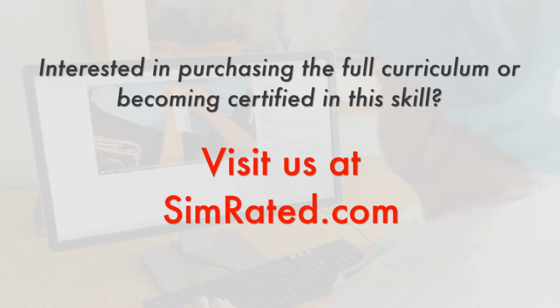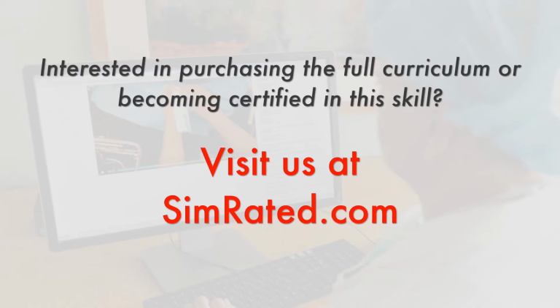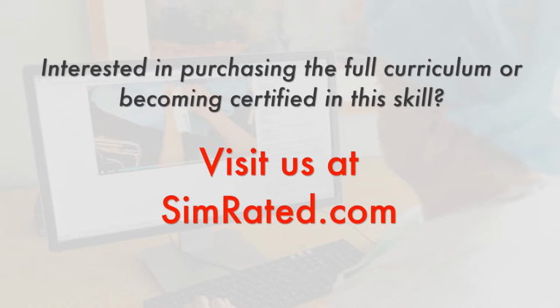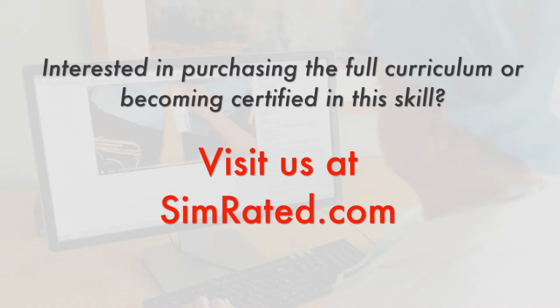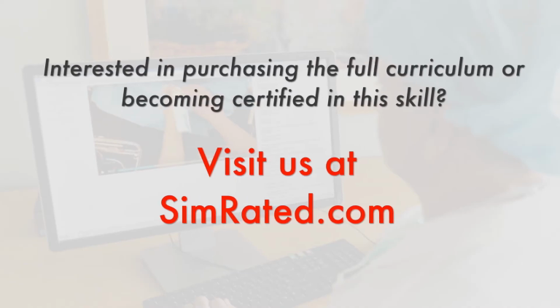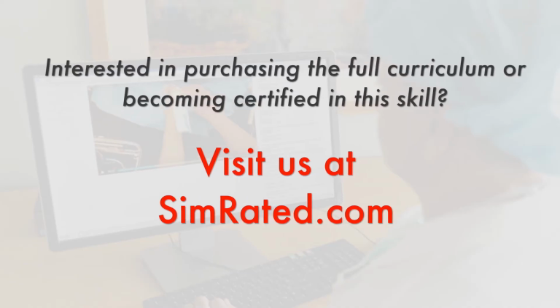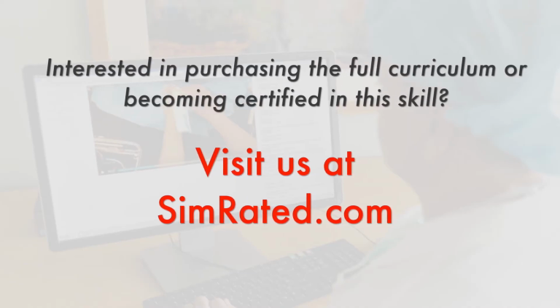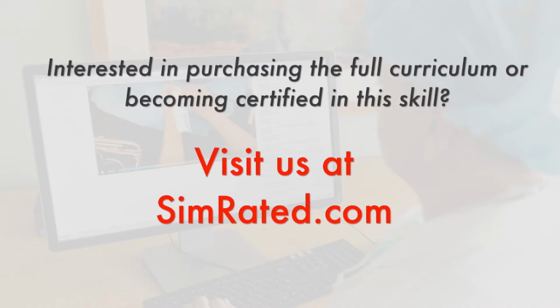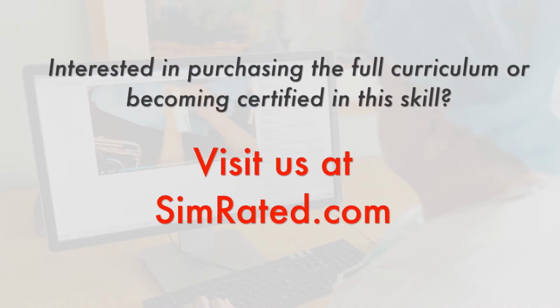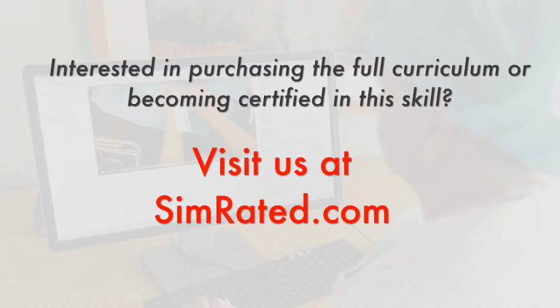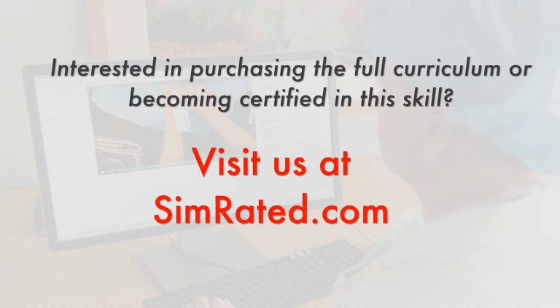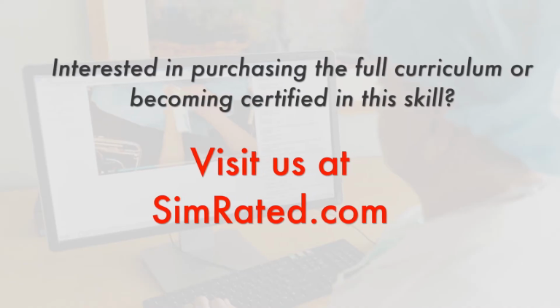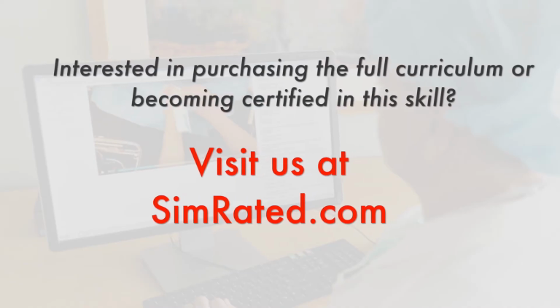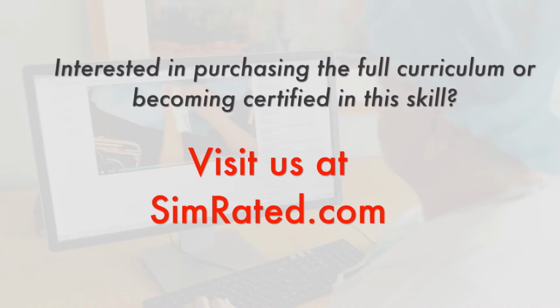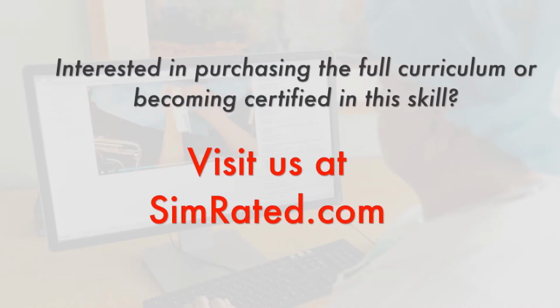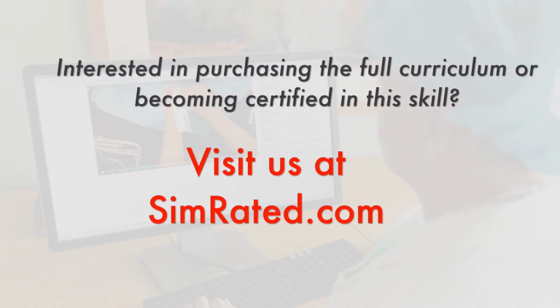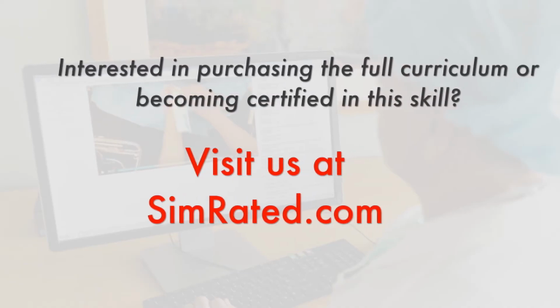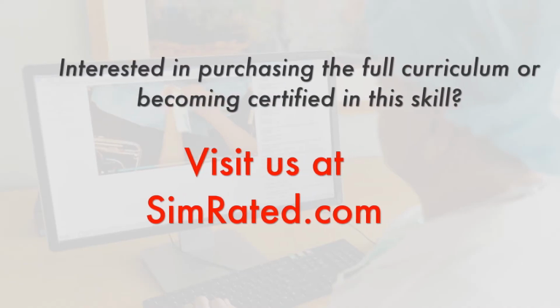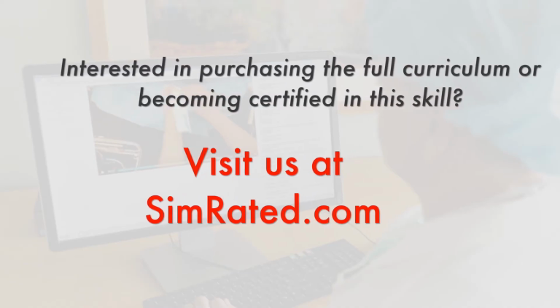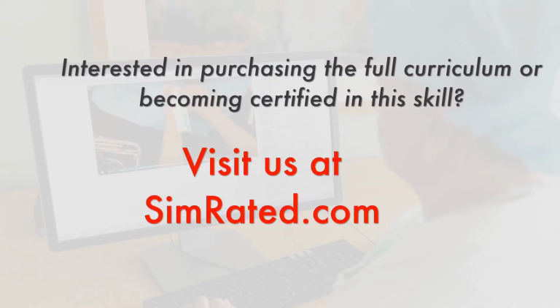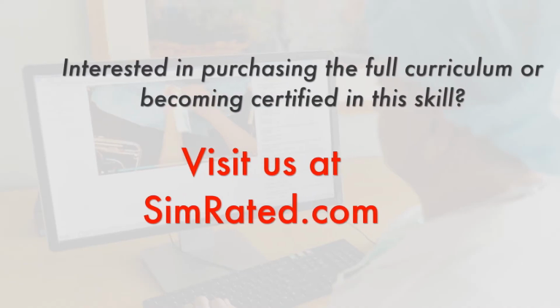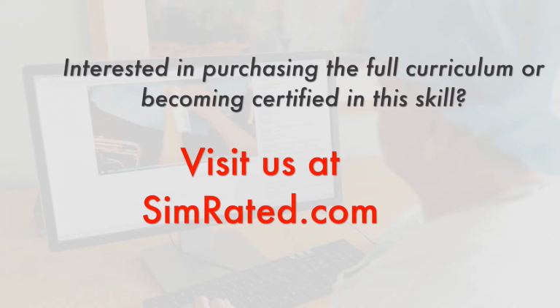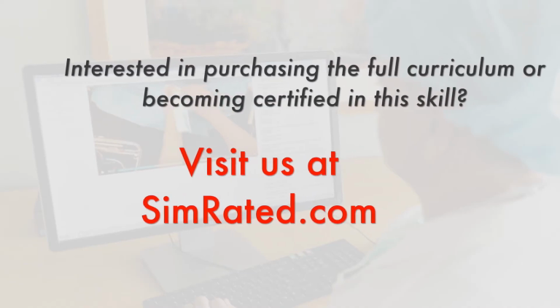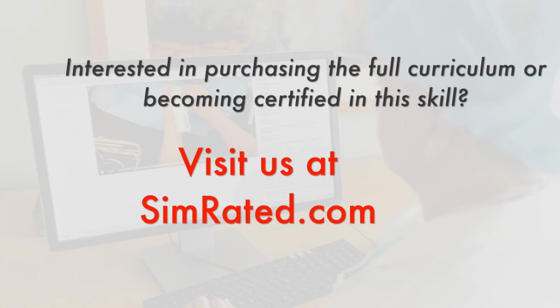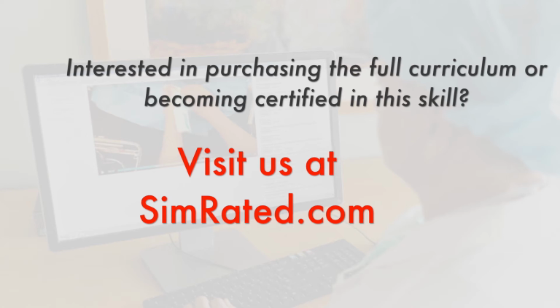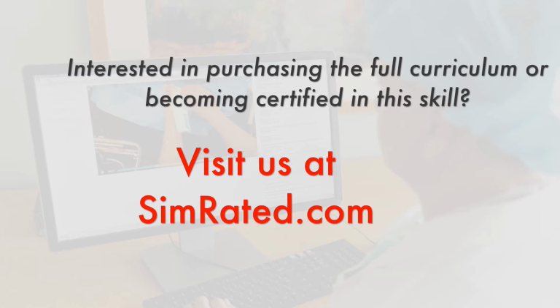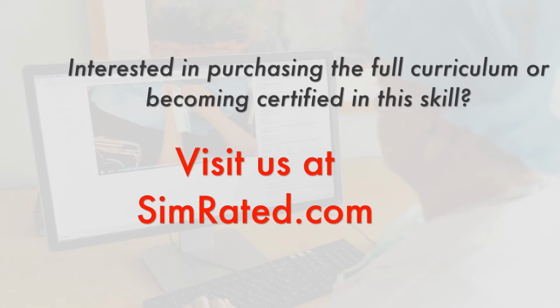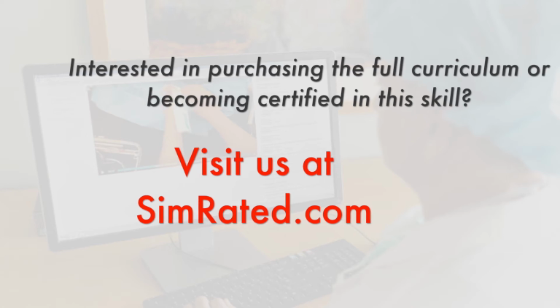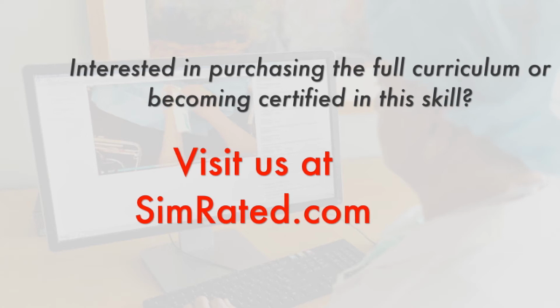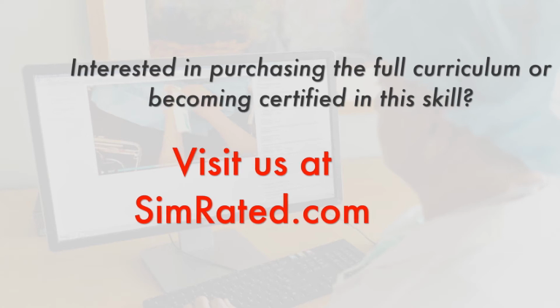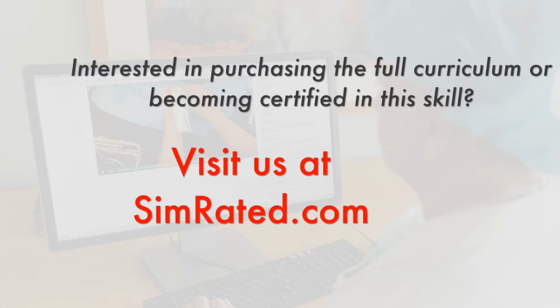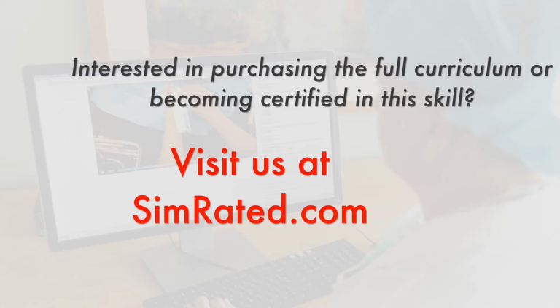Thanks for watching this video. Do you want to learn more or become certified in this skill? Just visit us at simrated.com.